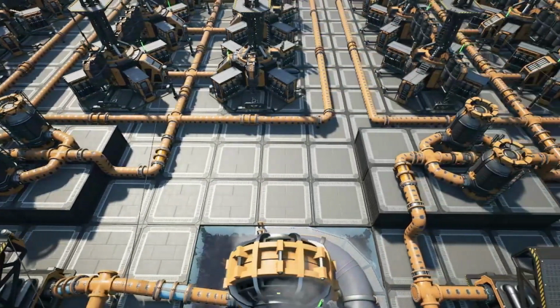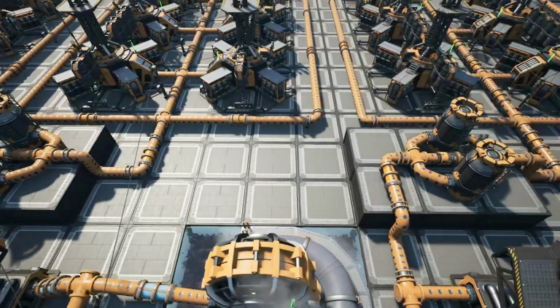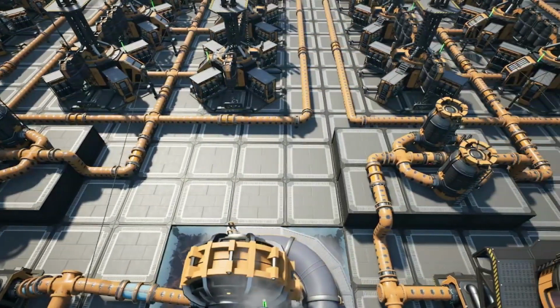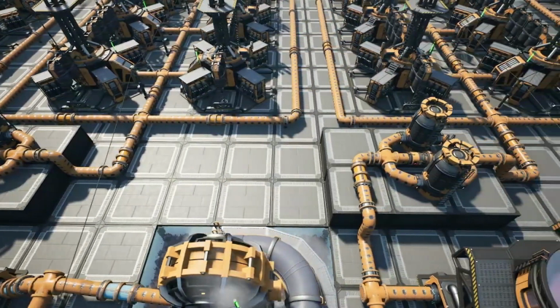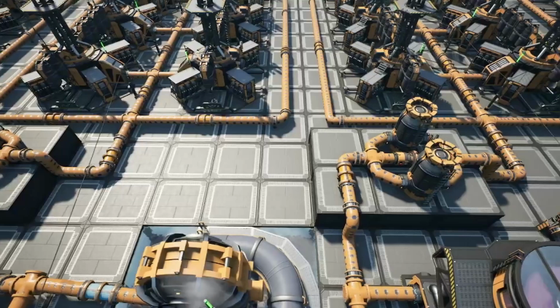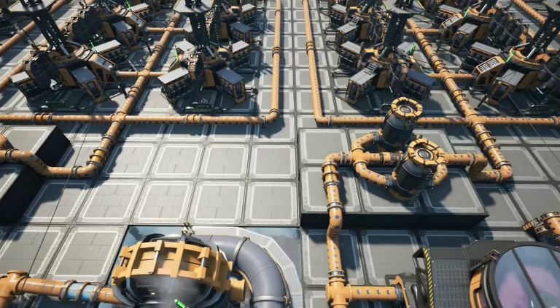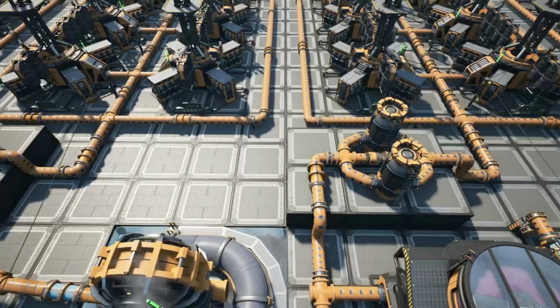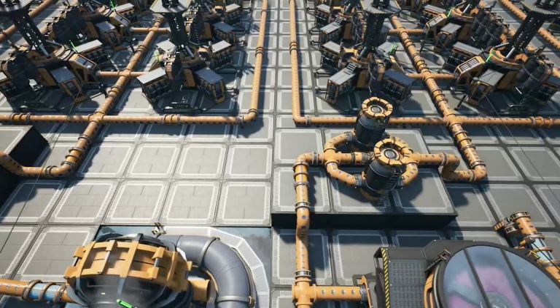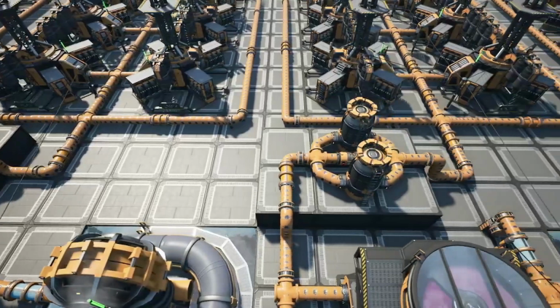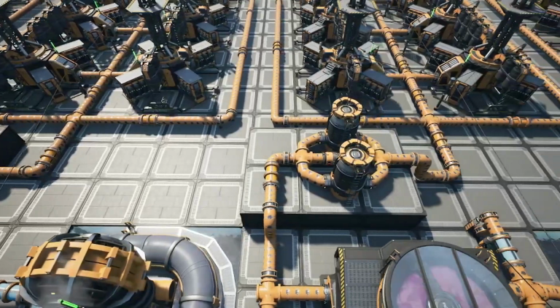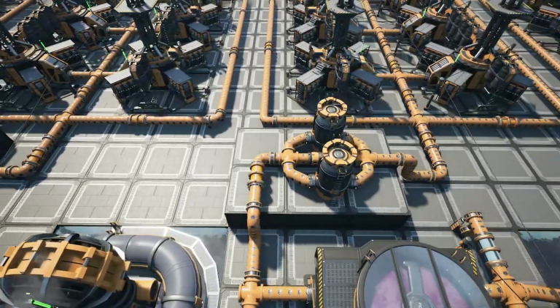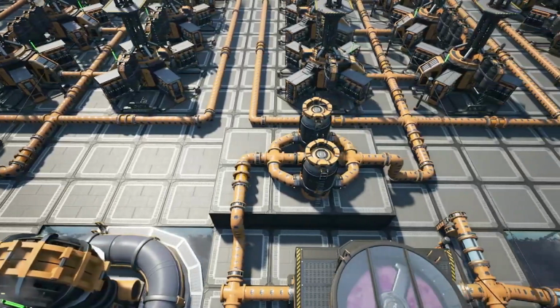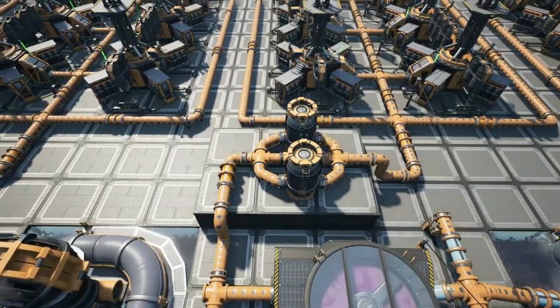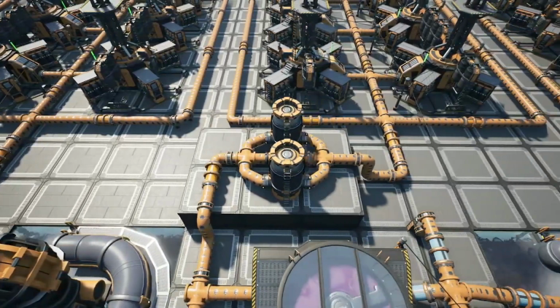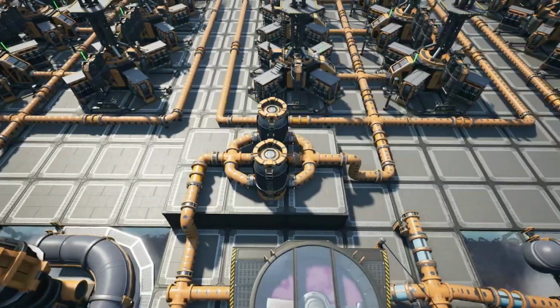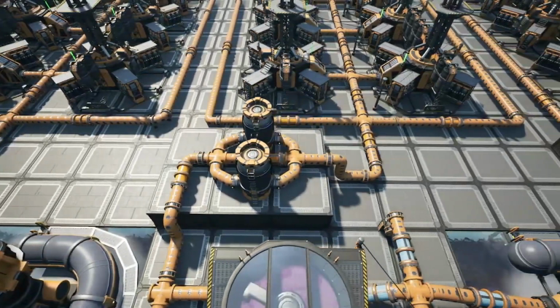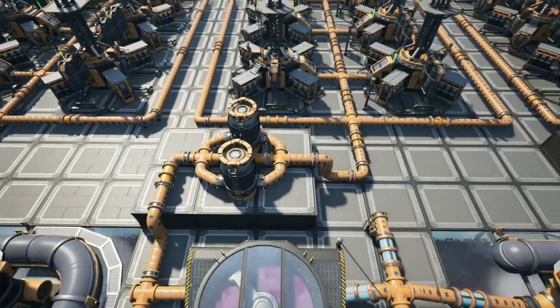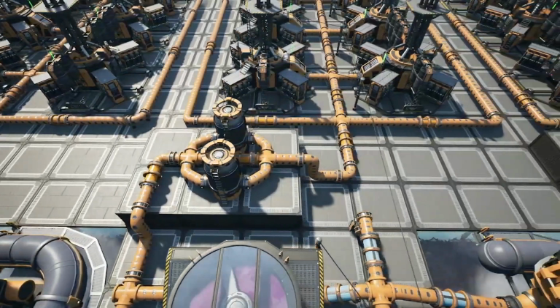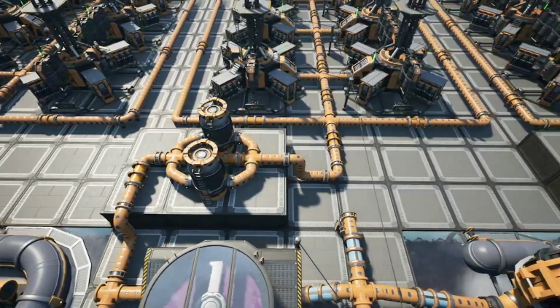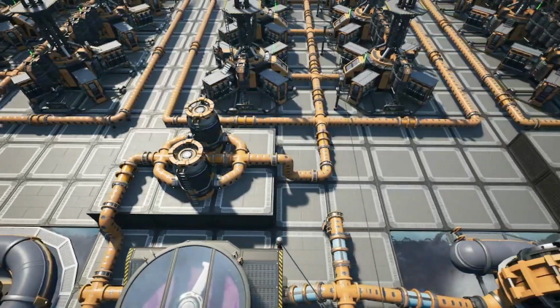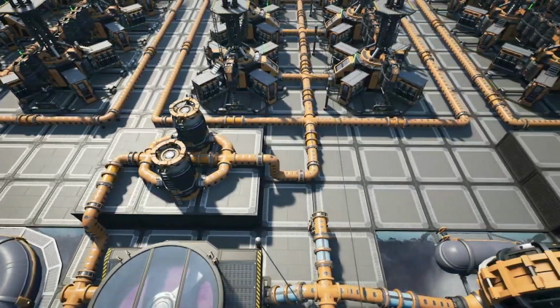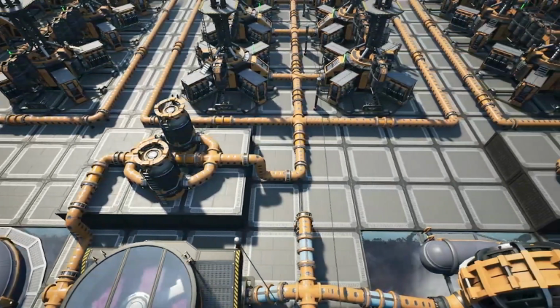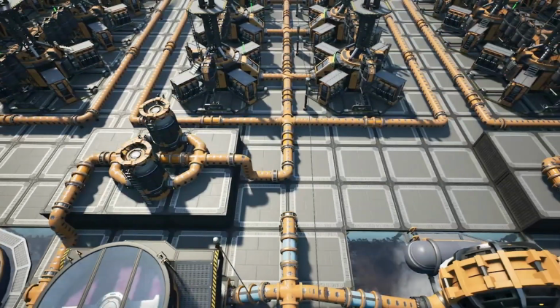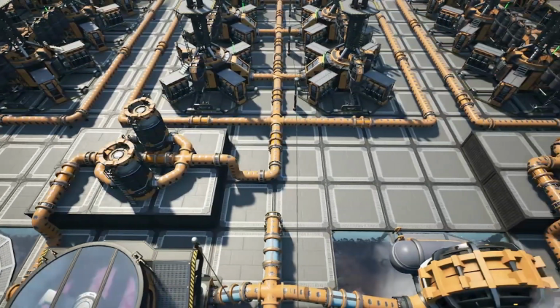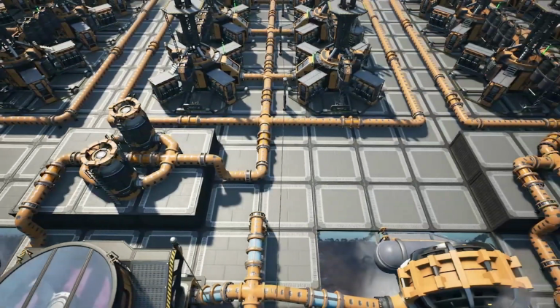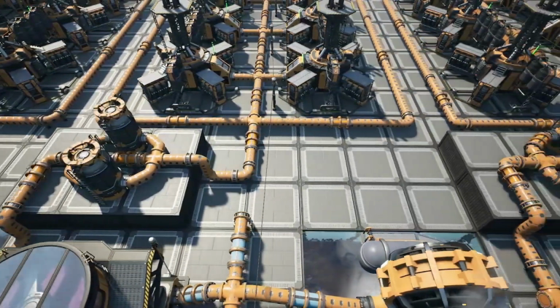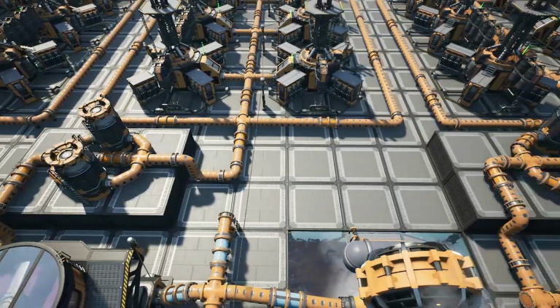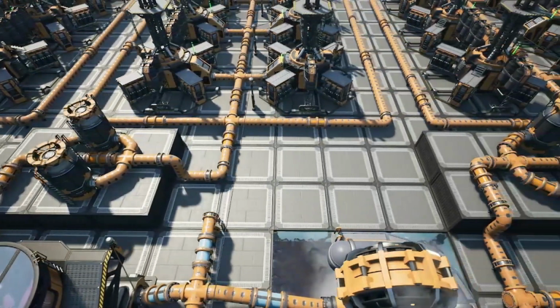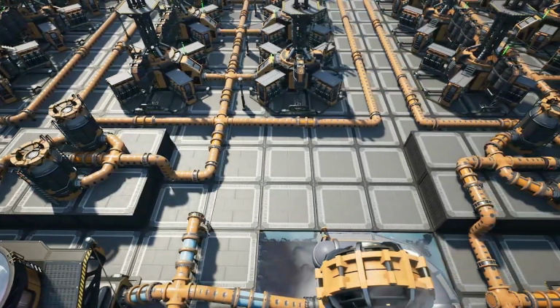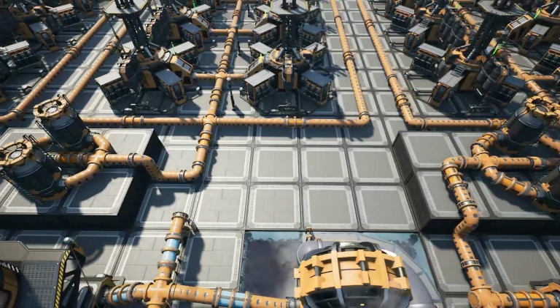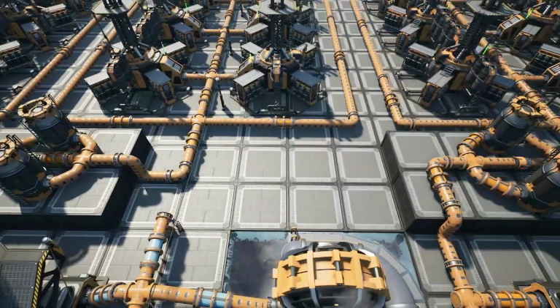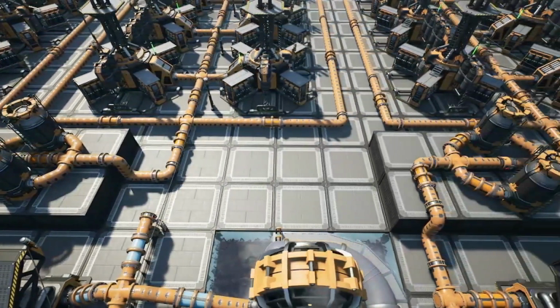The build will be broken into 3 sections: Basic Refinement, Fuel Processing, and the Burn Ward. Let's get into it!